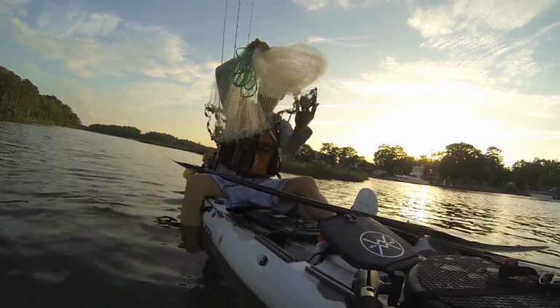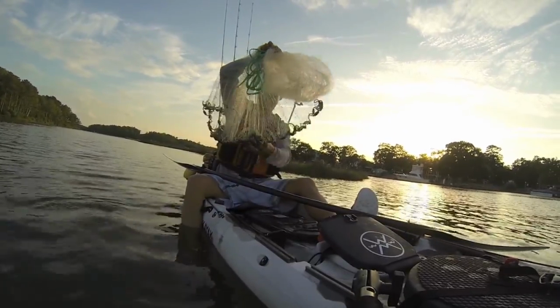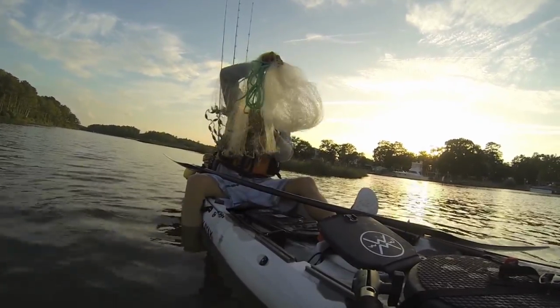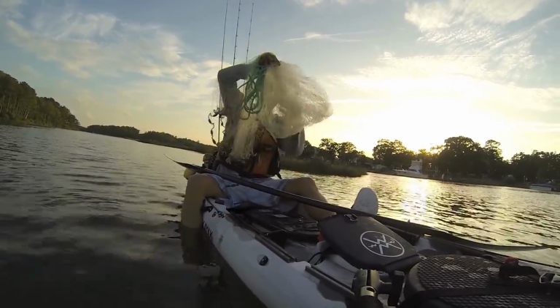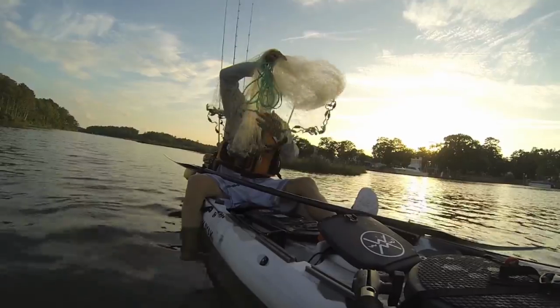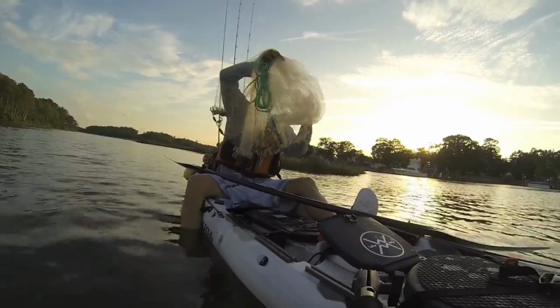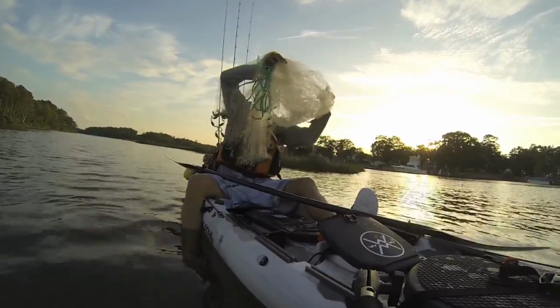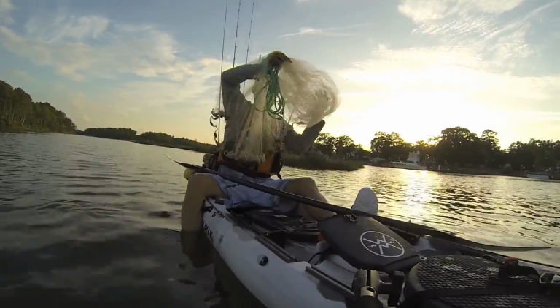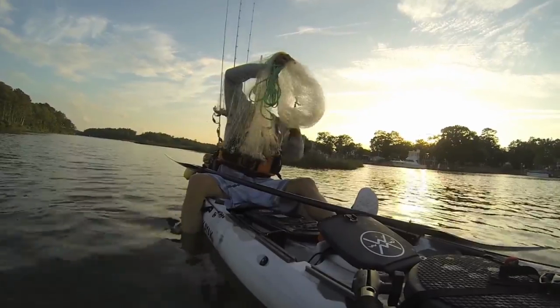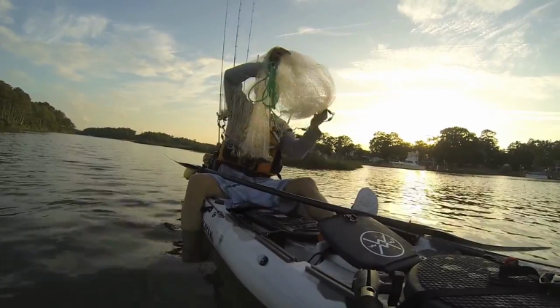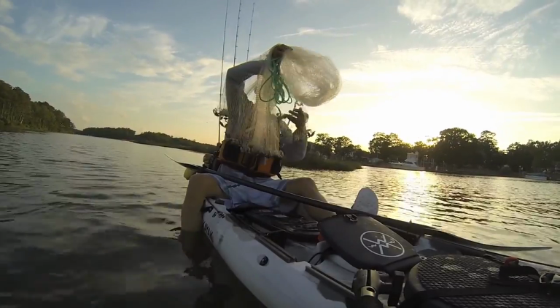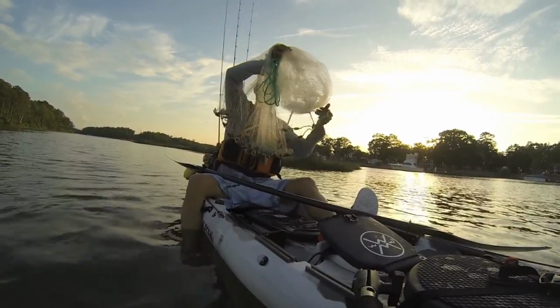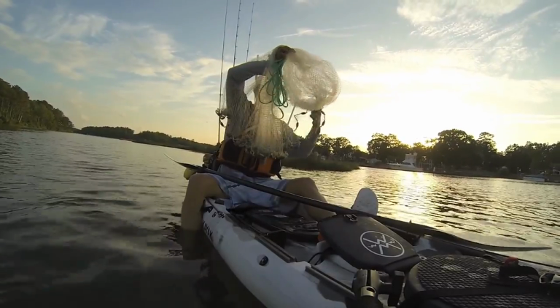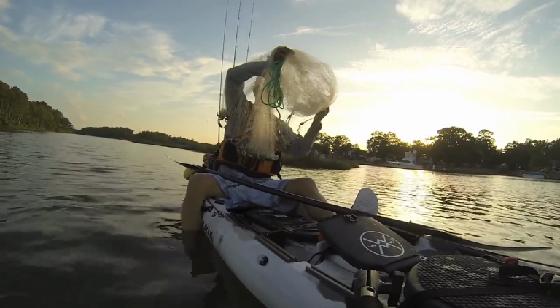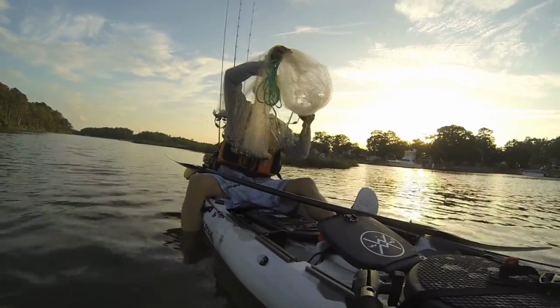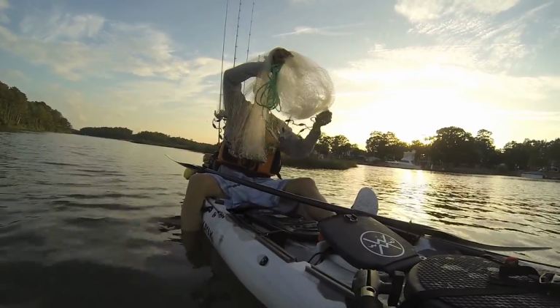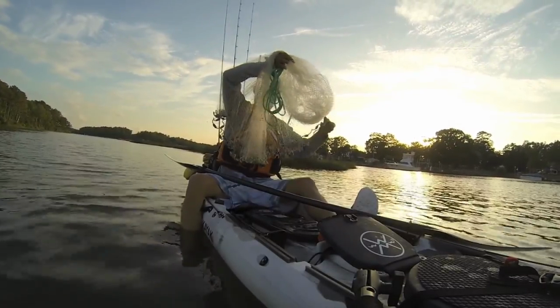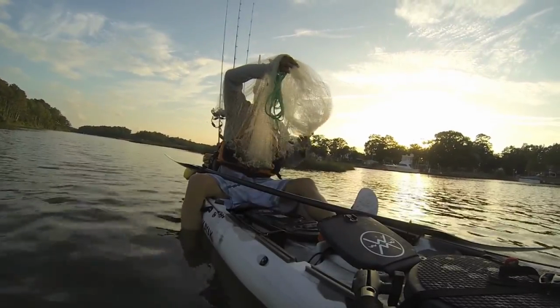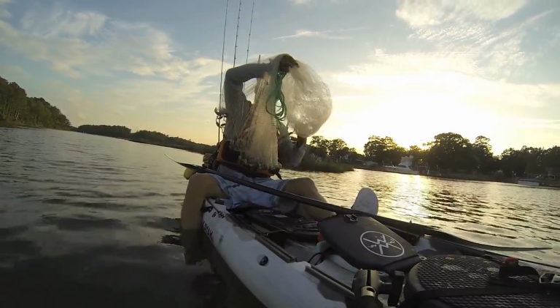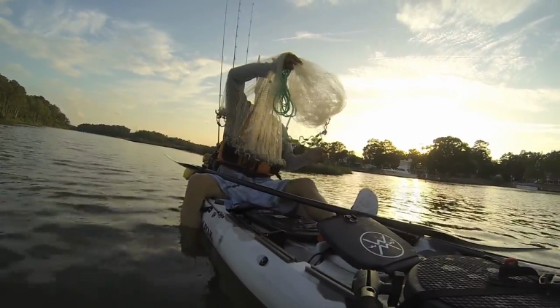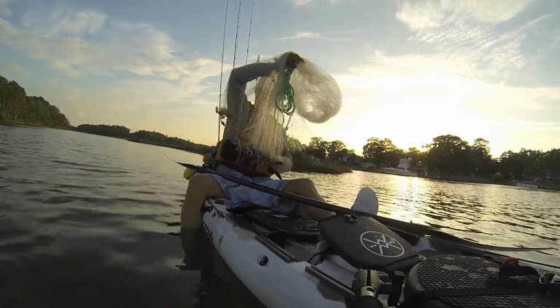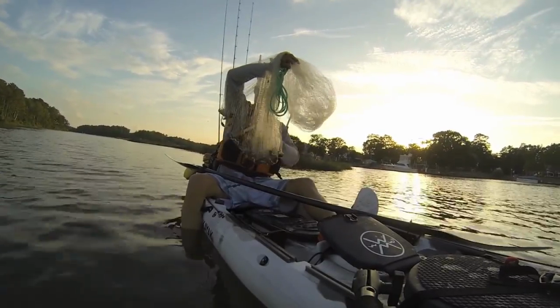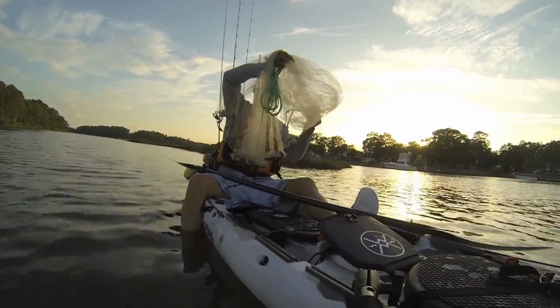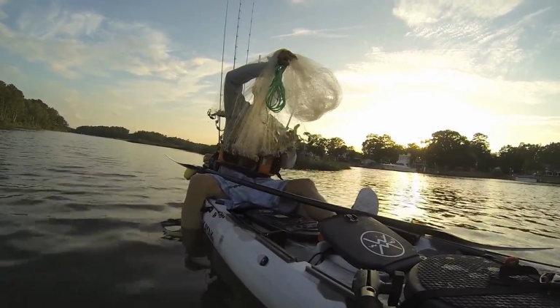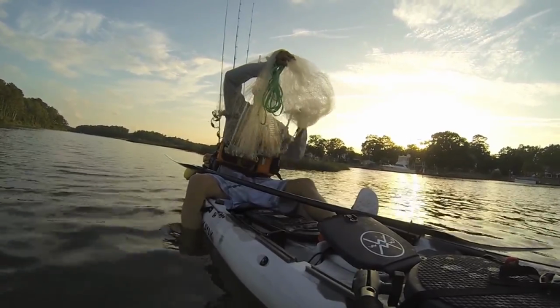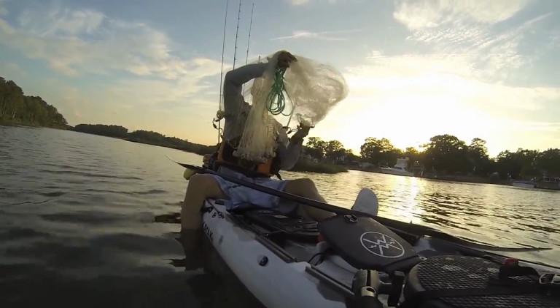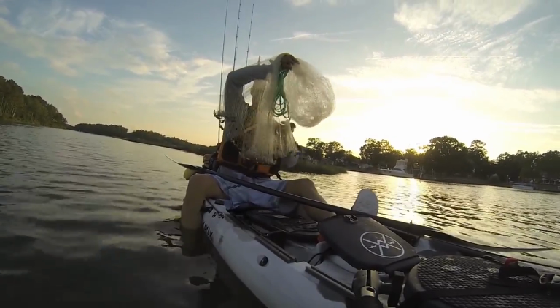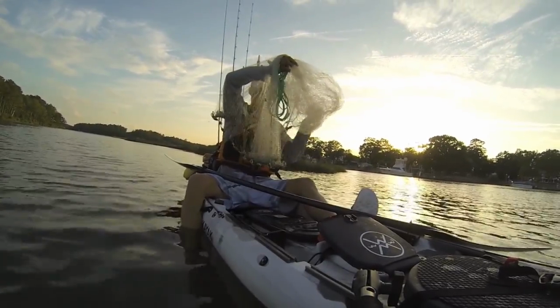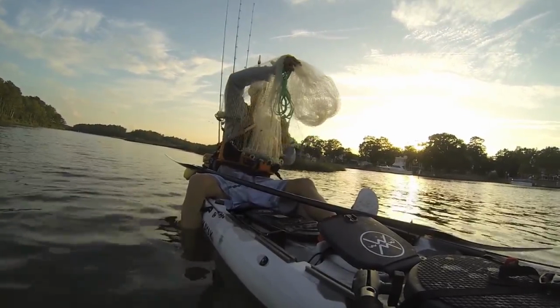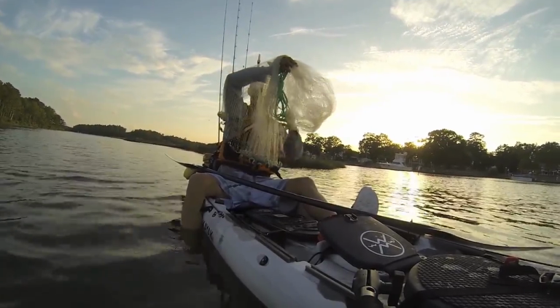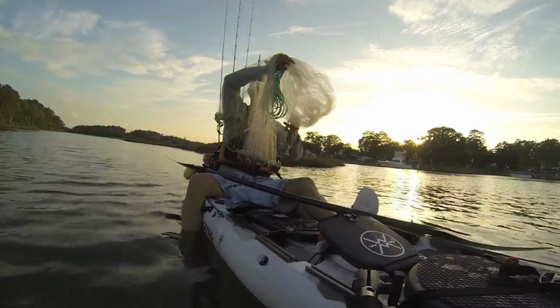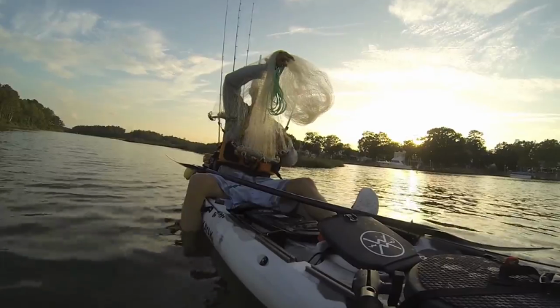Next I make sure the skirt is free flowing and not tangled up in any way. I had a little bit of a cluster on this one.